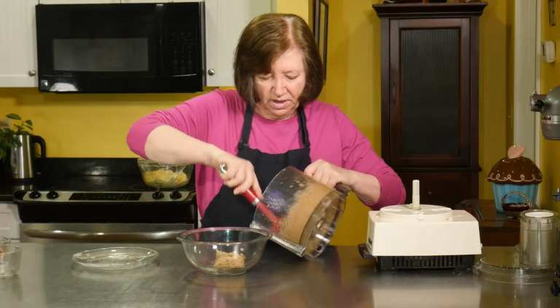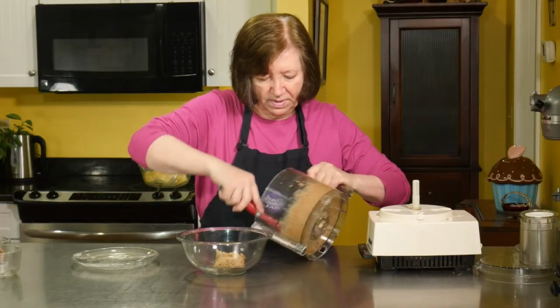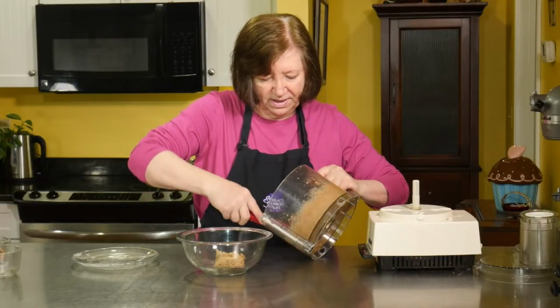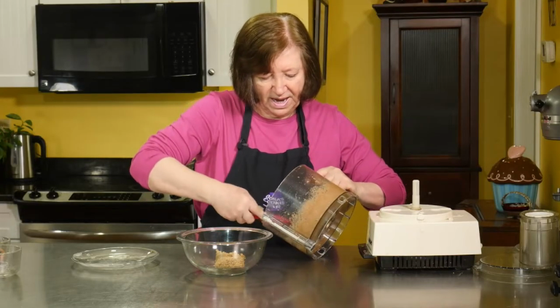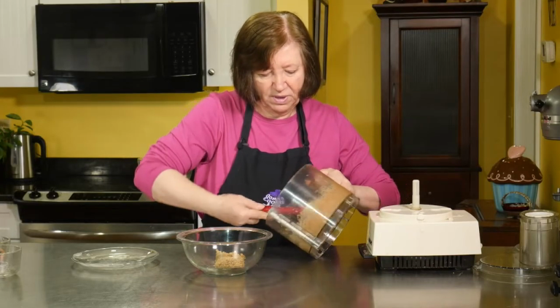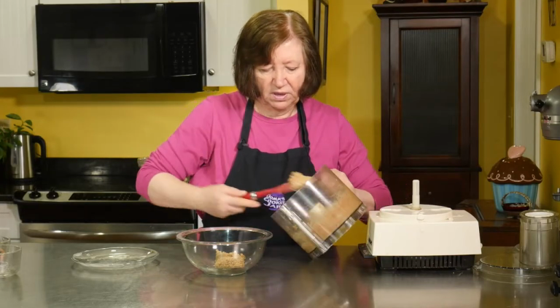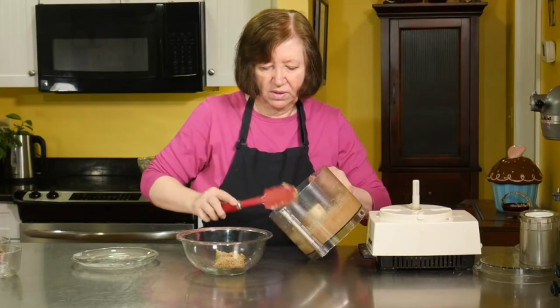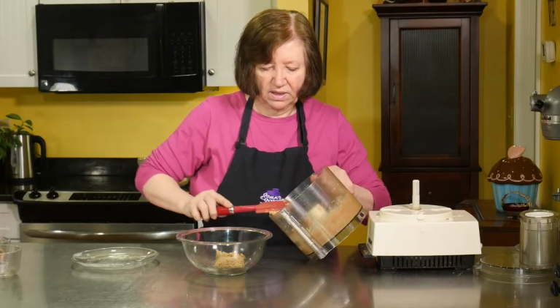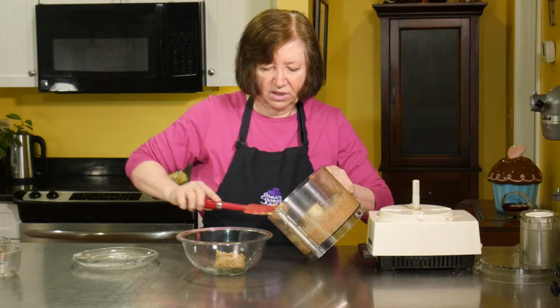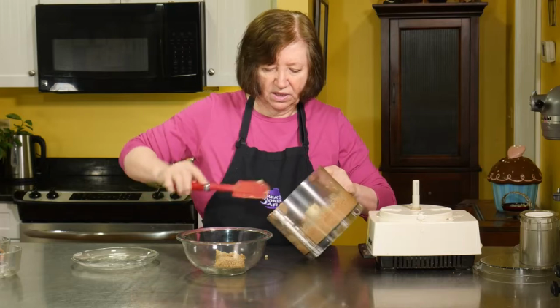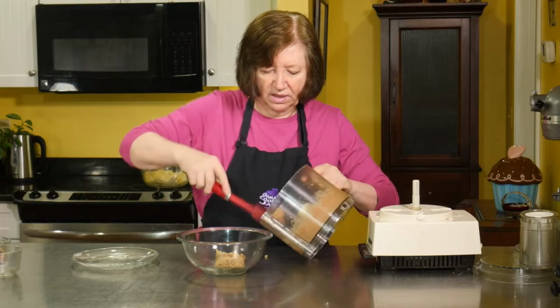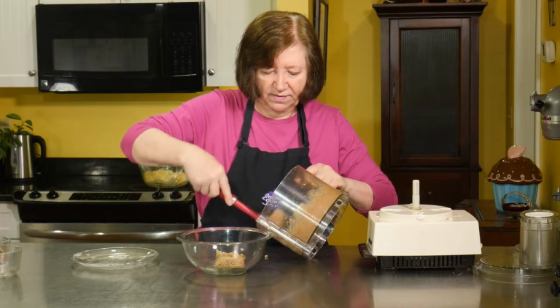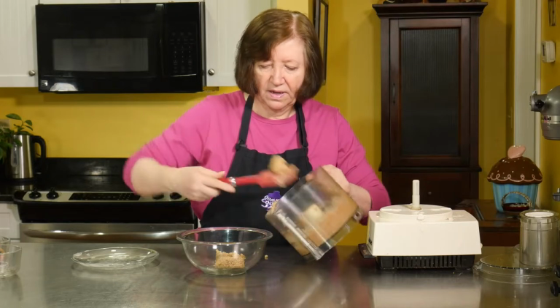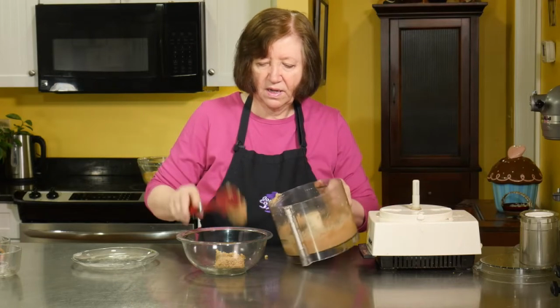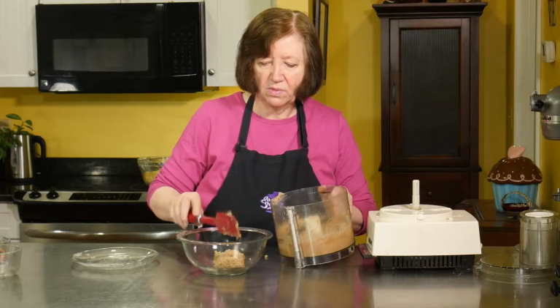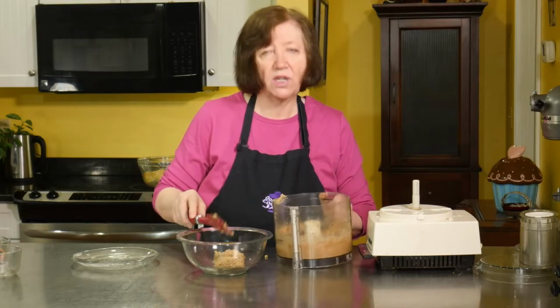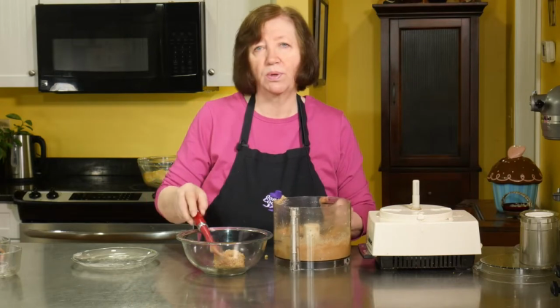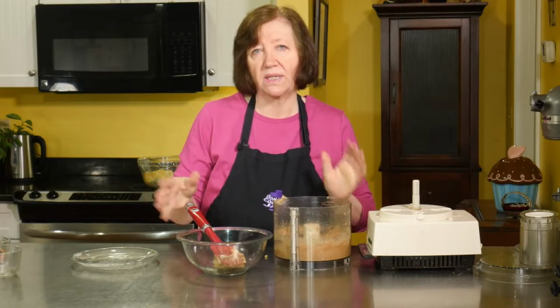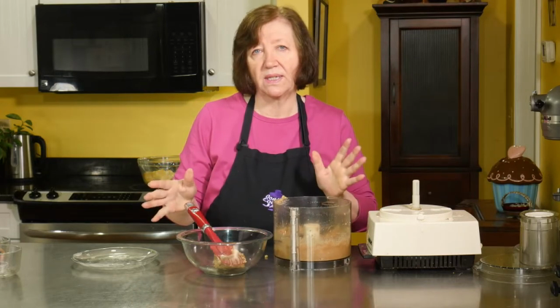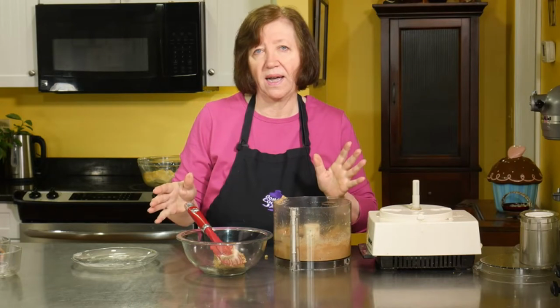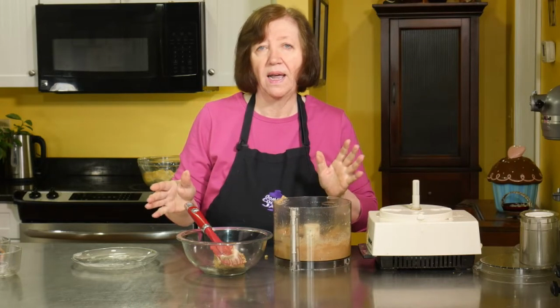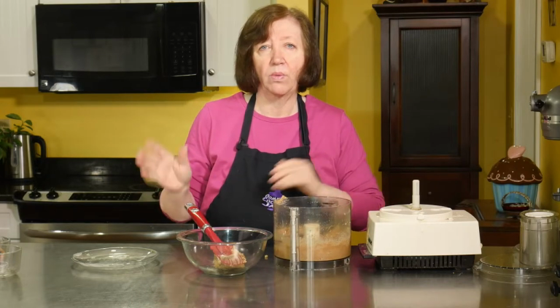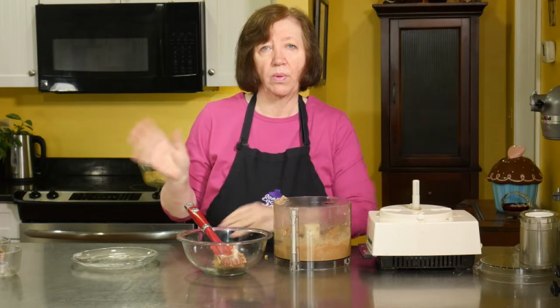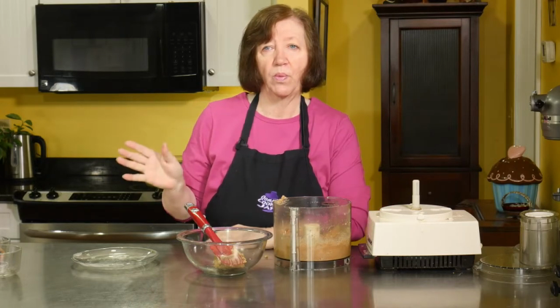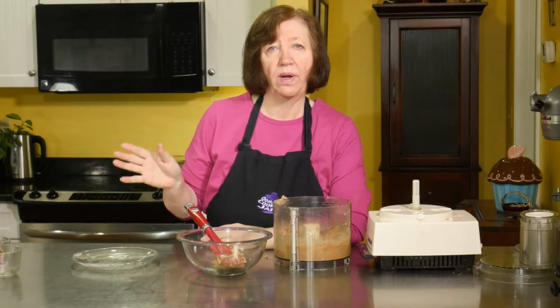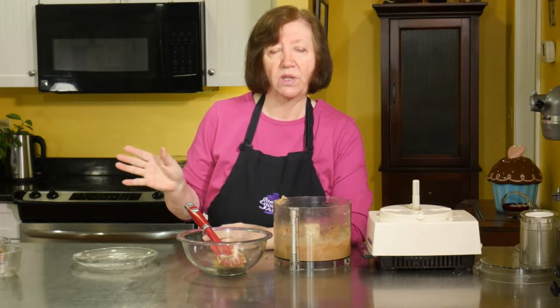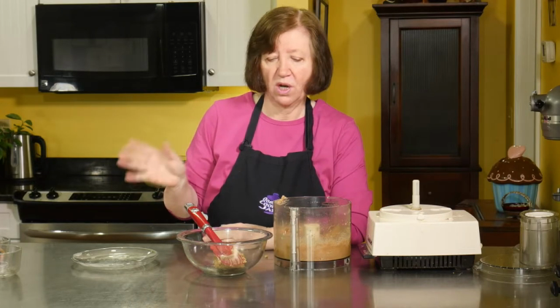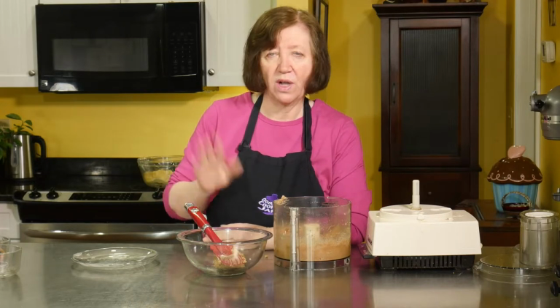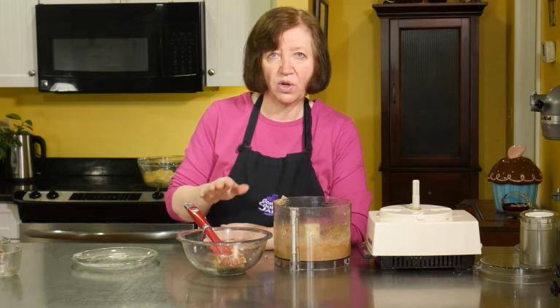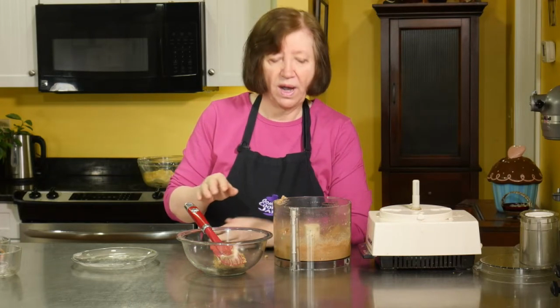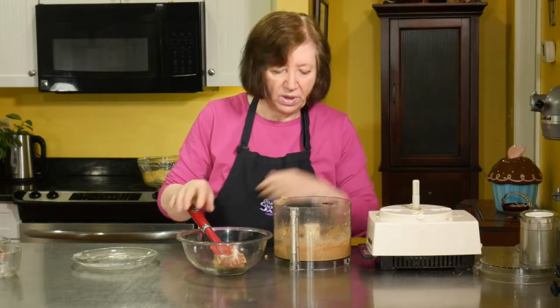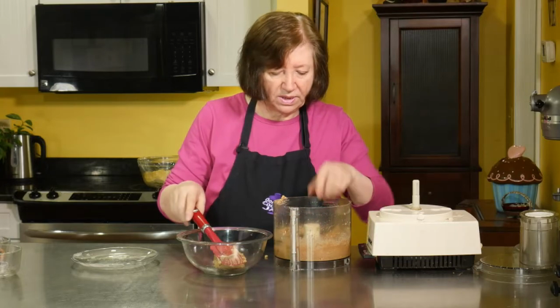It's absolutely delicious stuff. I'm just going to put this aside, and when we're ready with the dough, I'll show you how we use it.